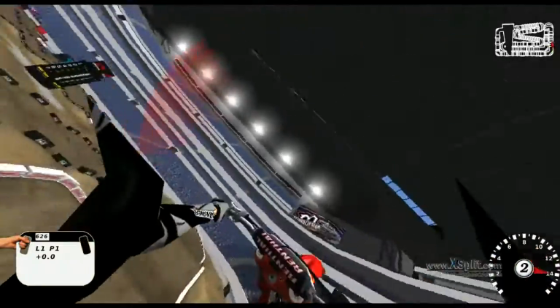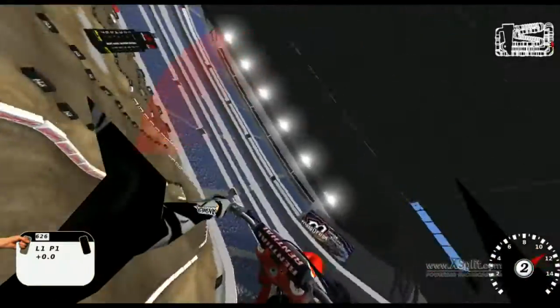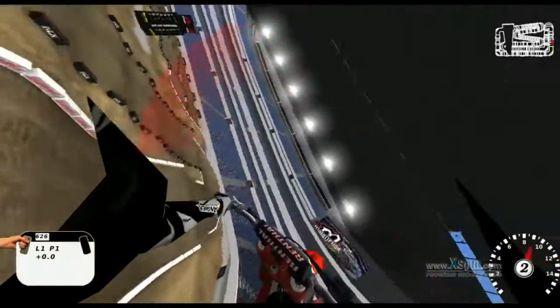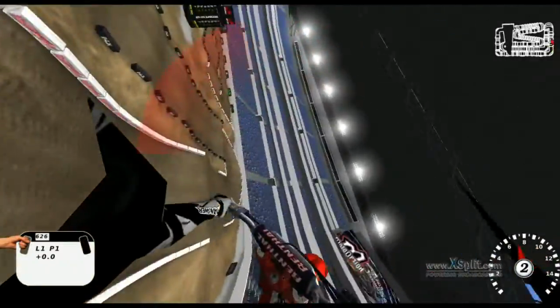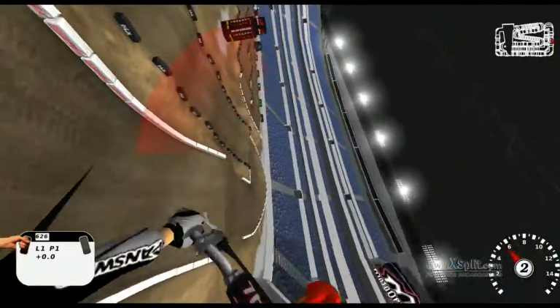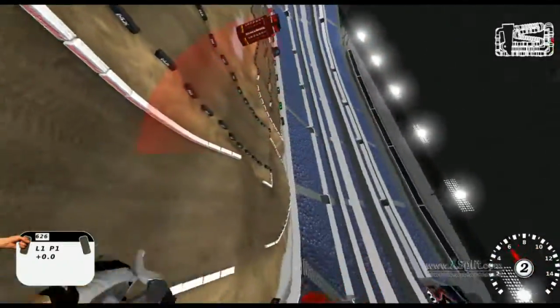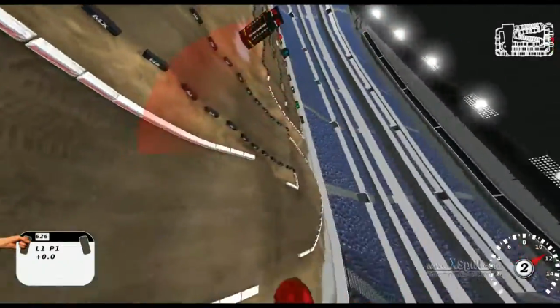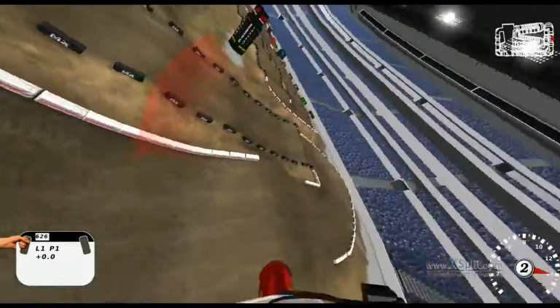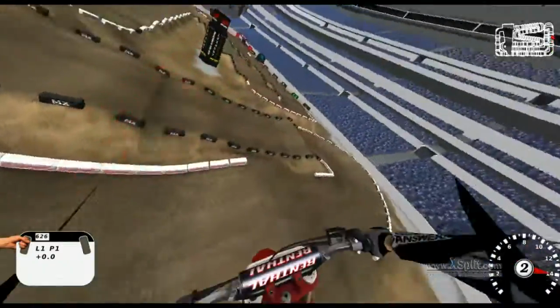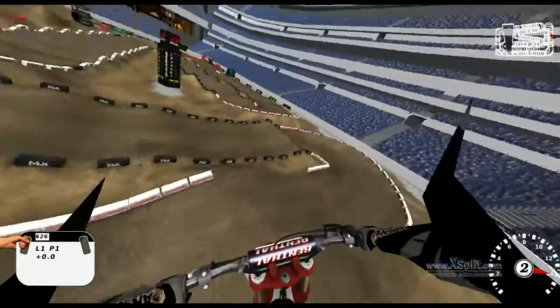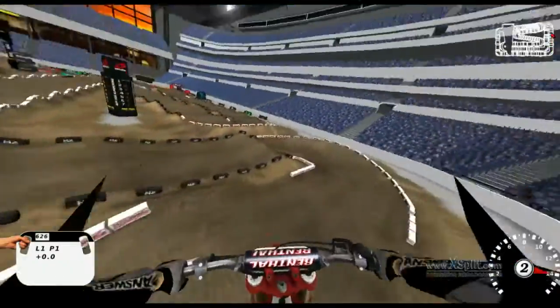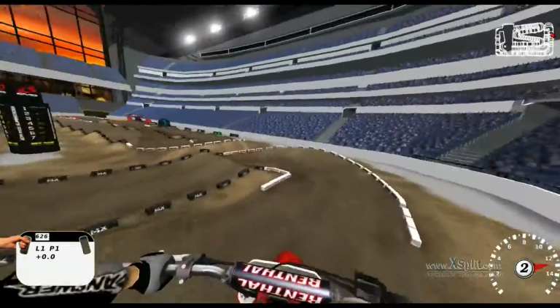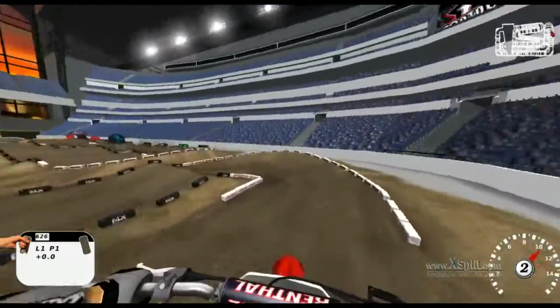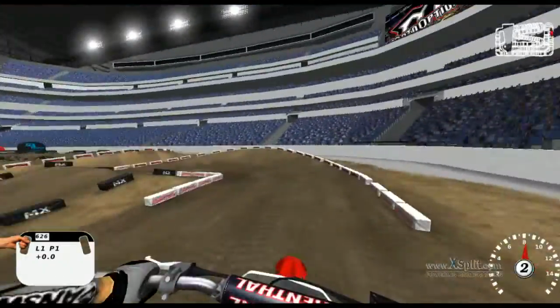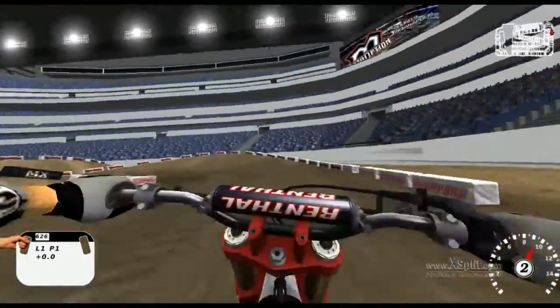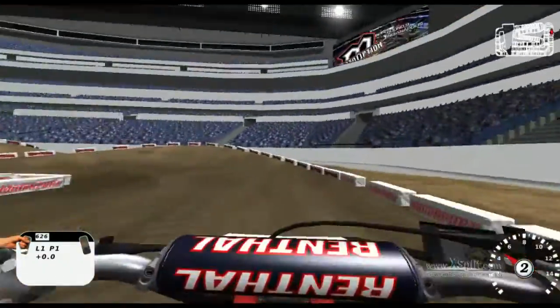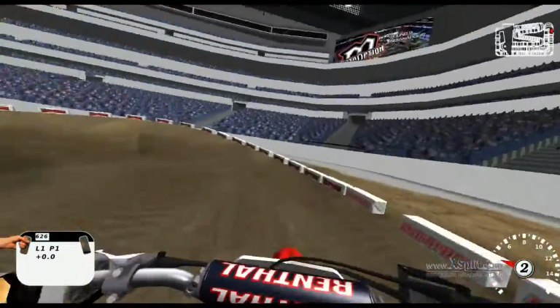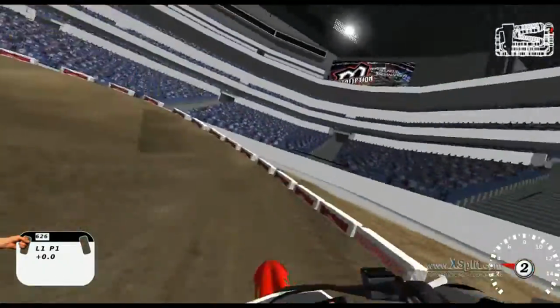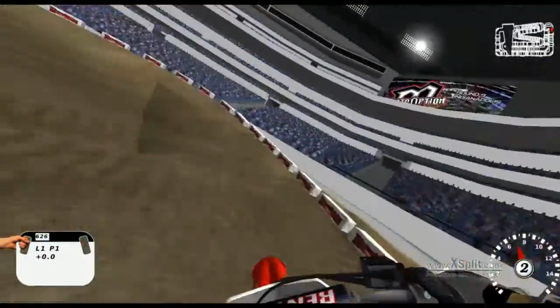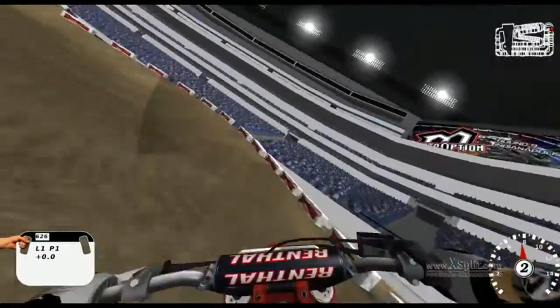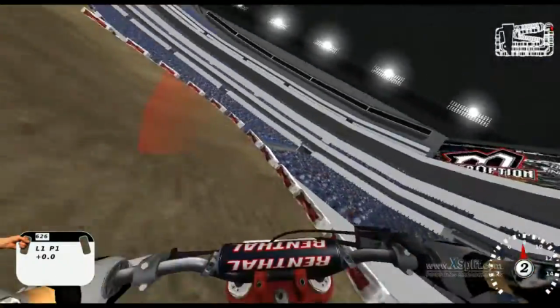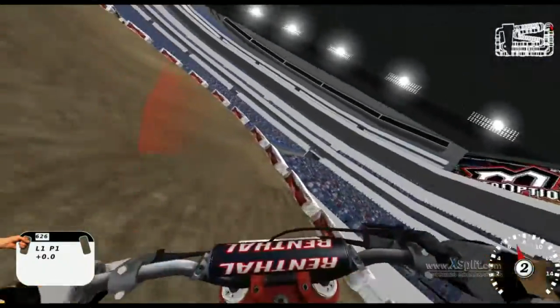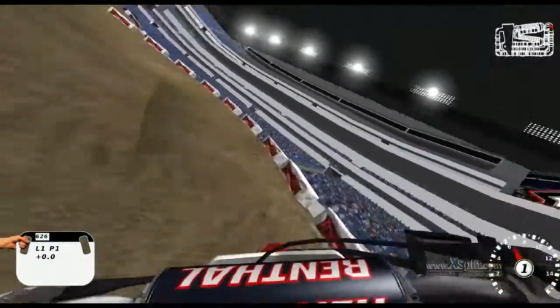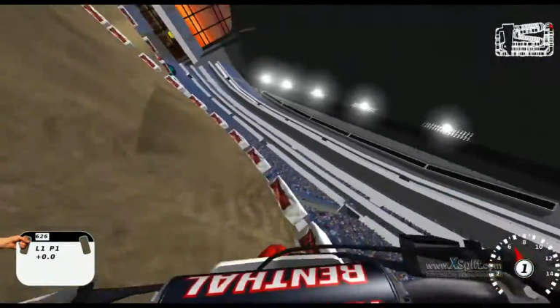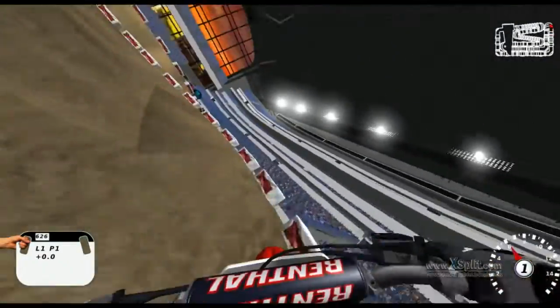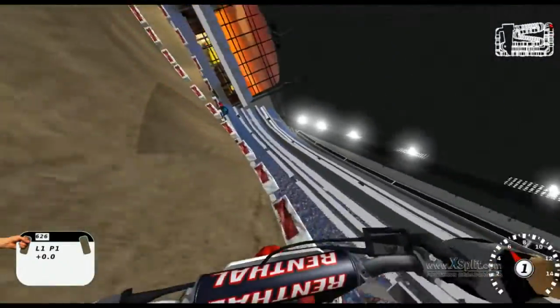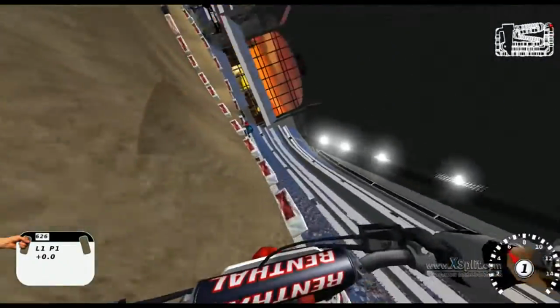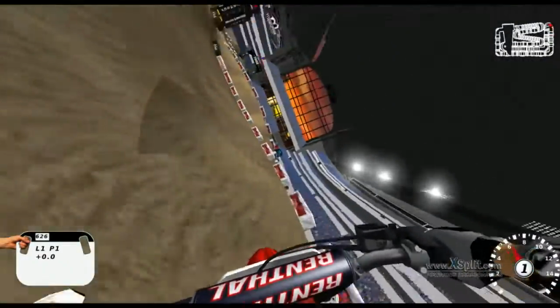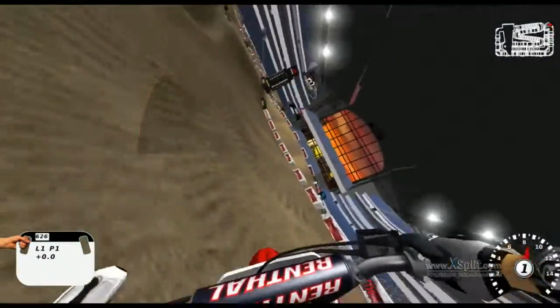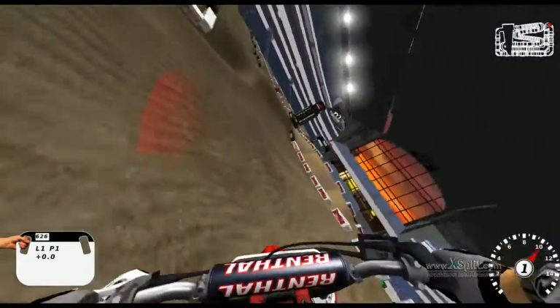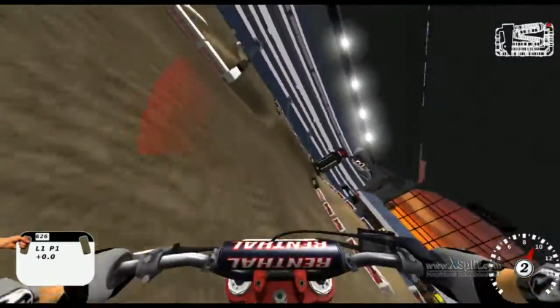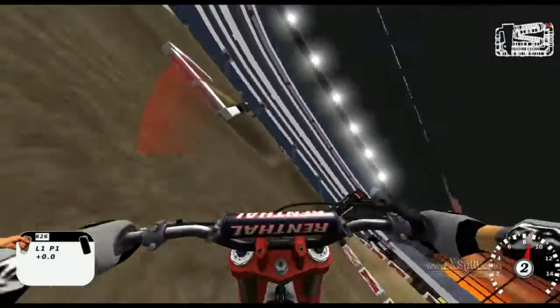Into the big old triple jump. Throw a huge whip. Jumped a little long, that's alright.